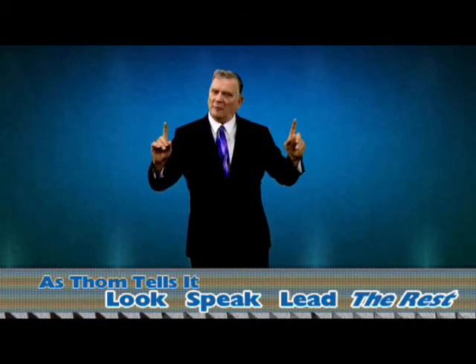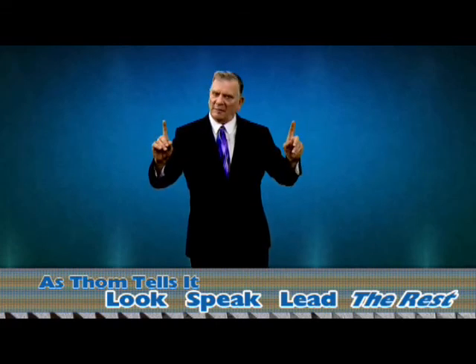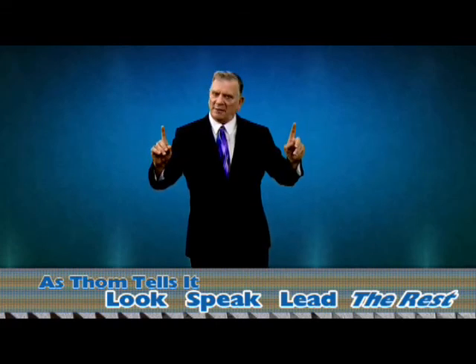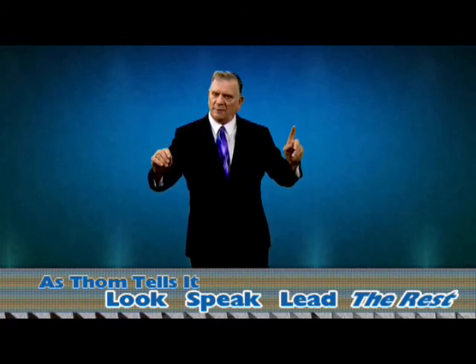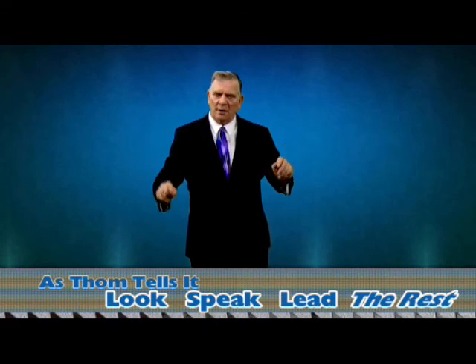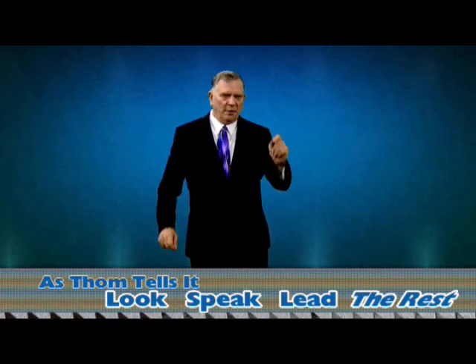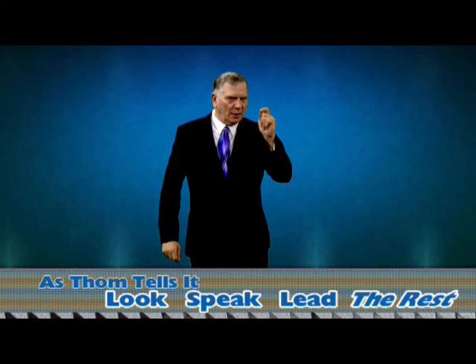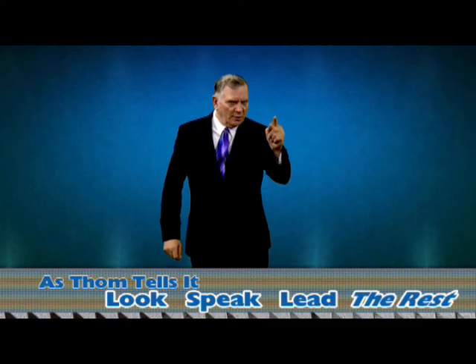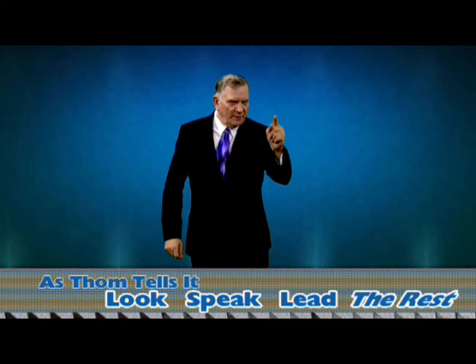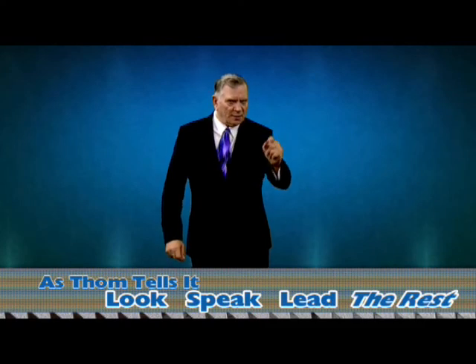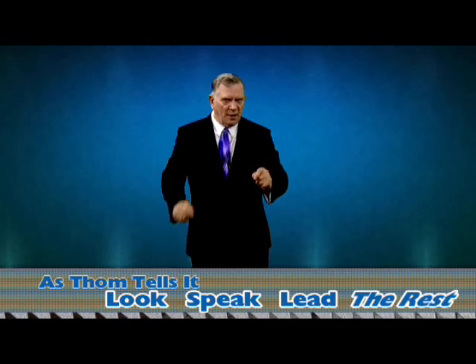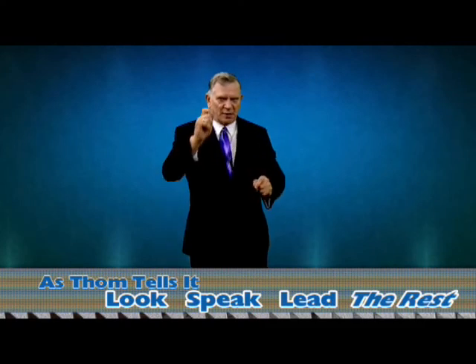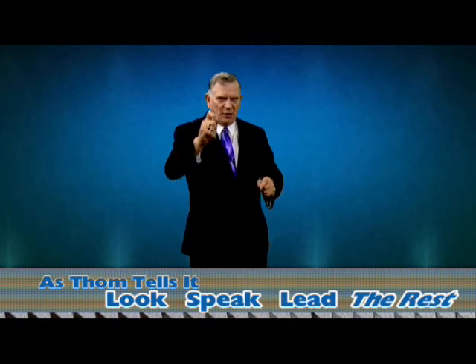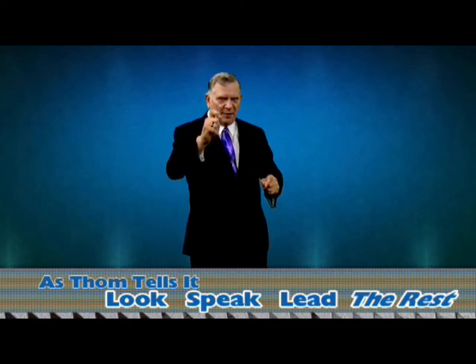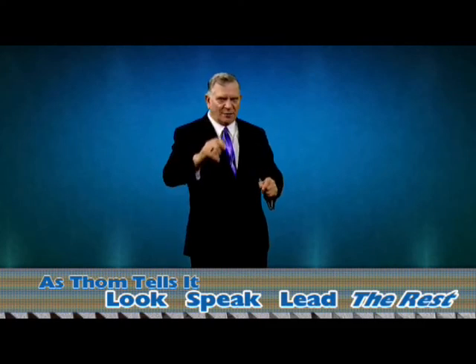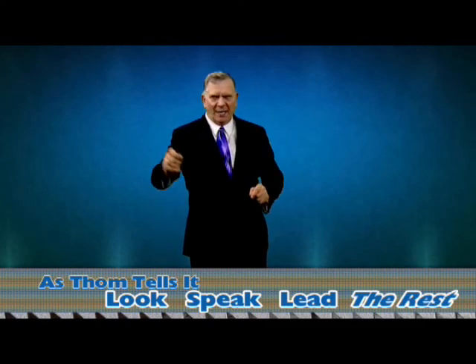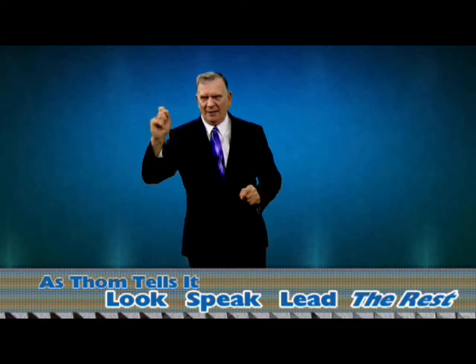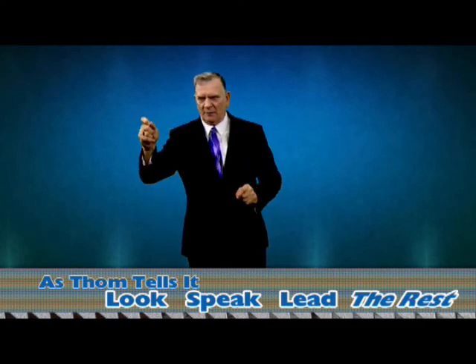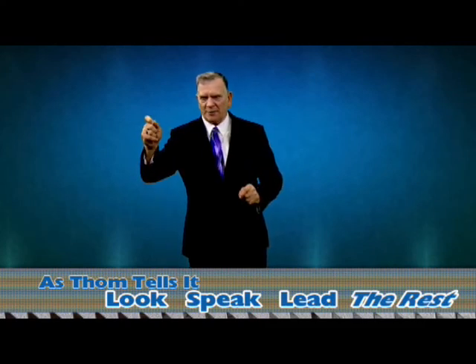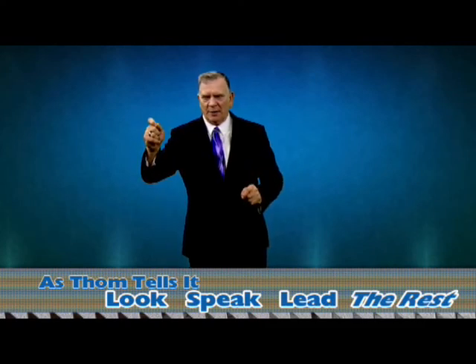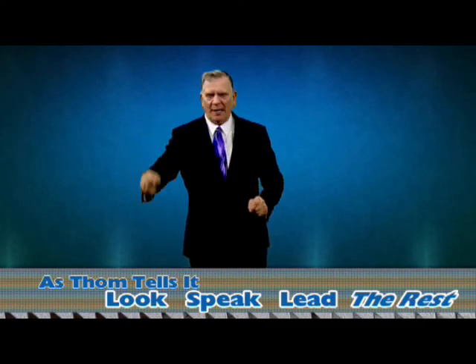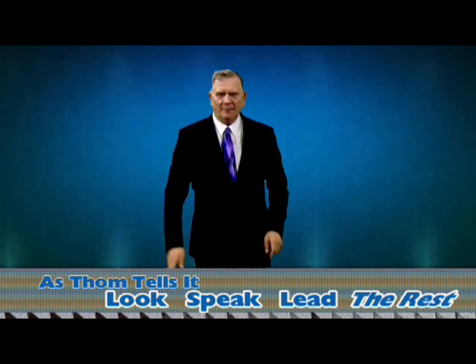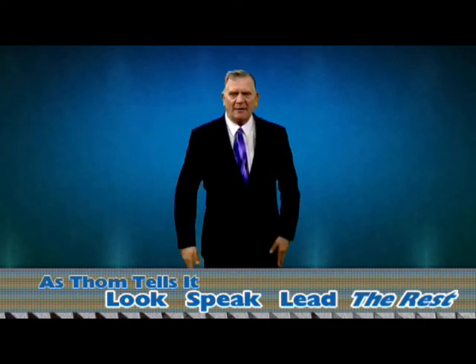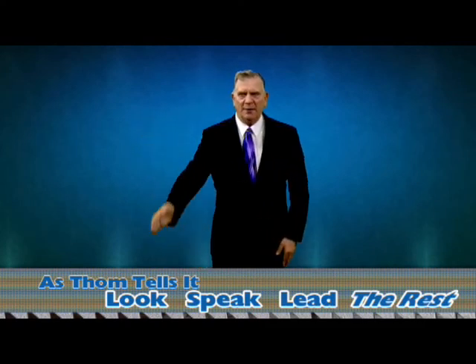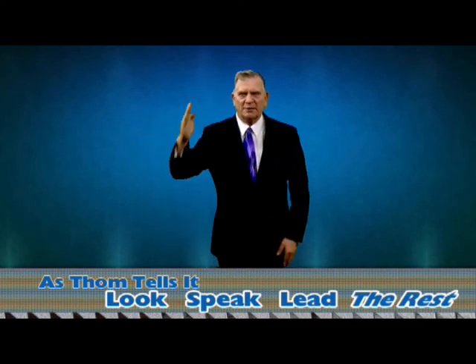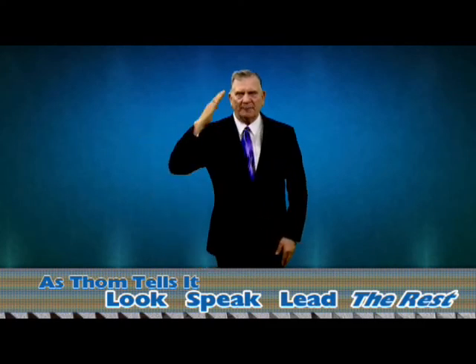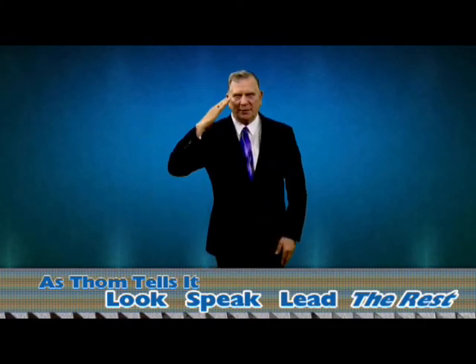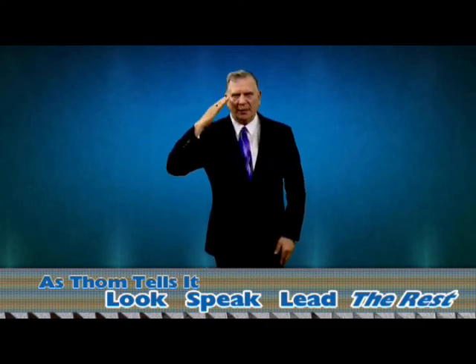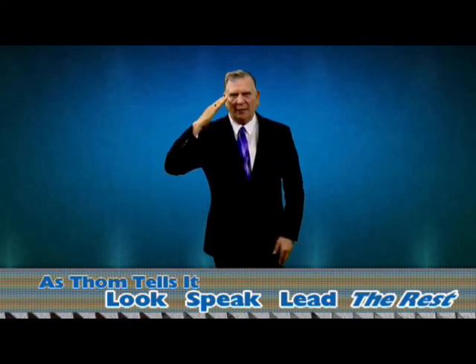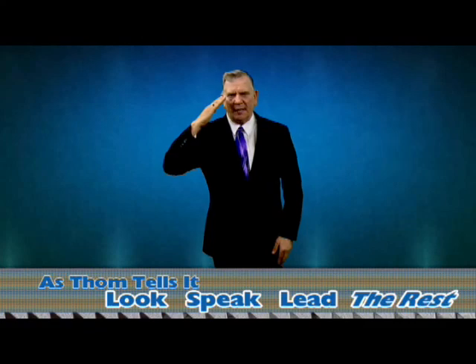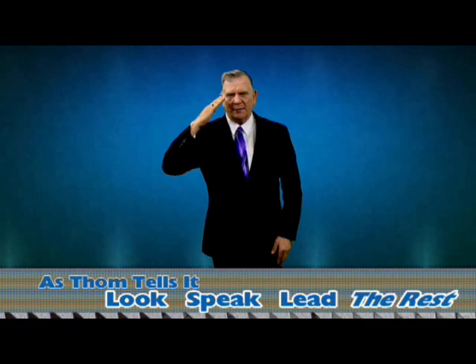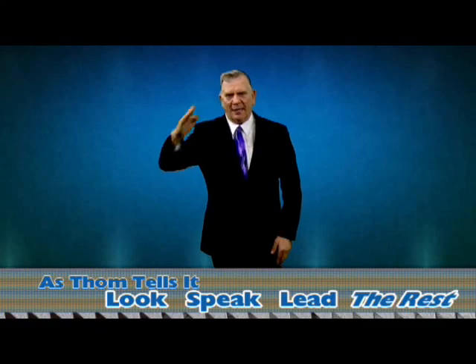Remember the tip: you've got to look your best, speak your best, and lead the rest. Come back for the next tip. Thanks, Tom.